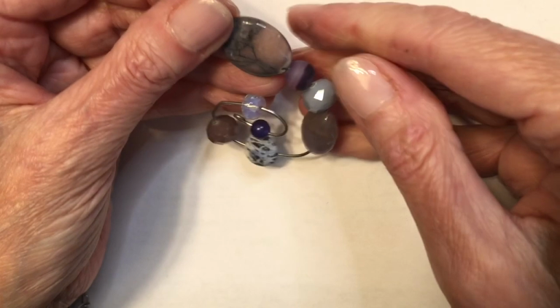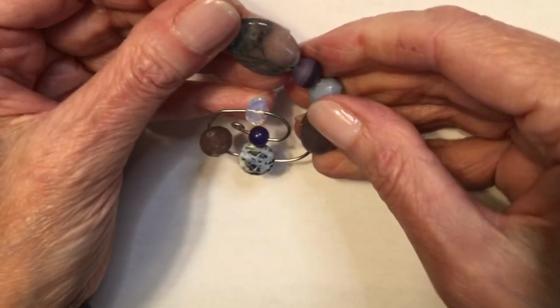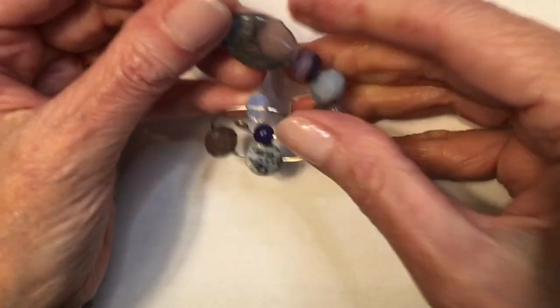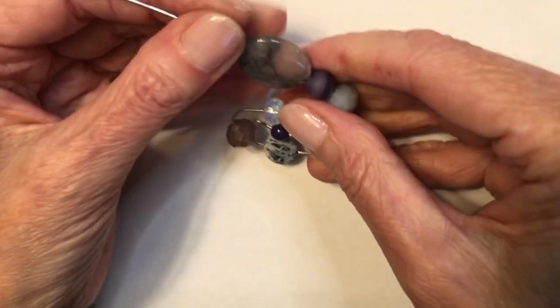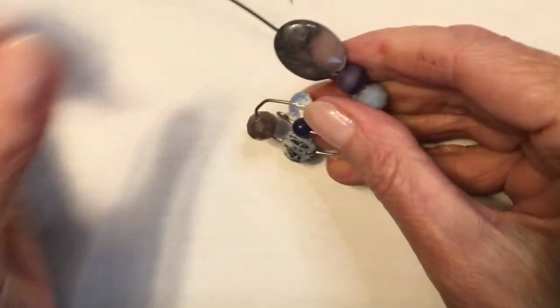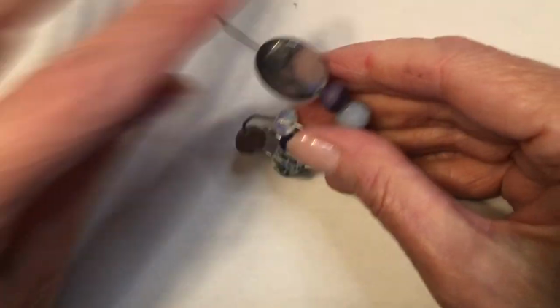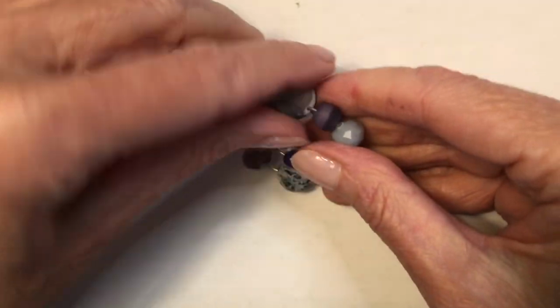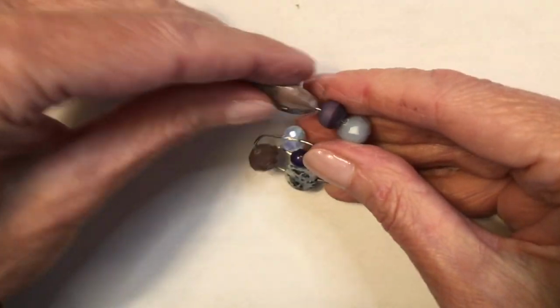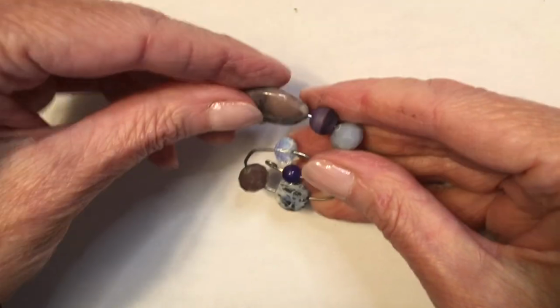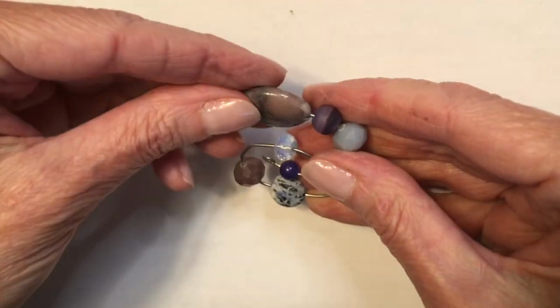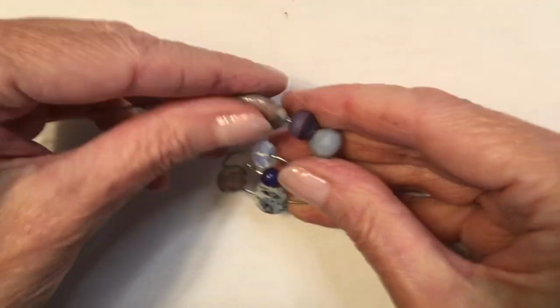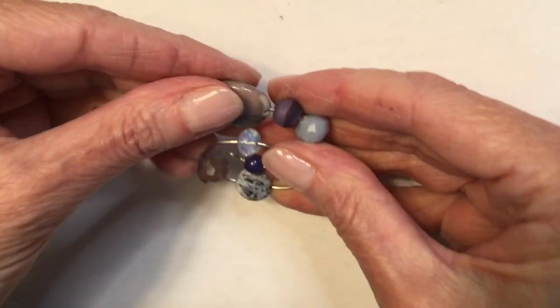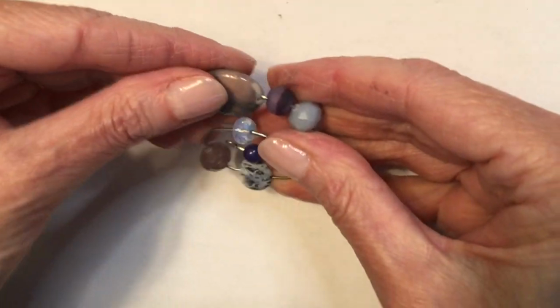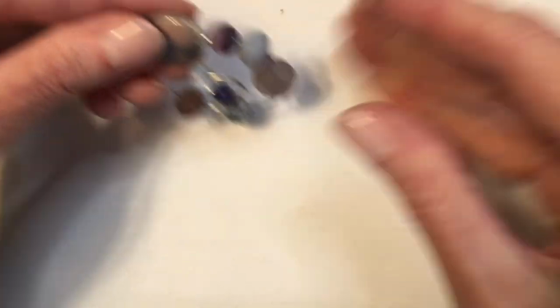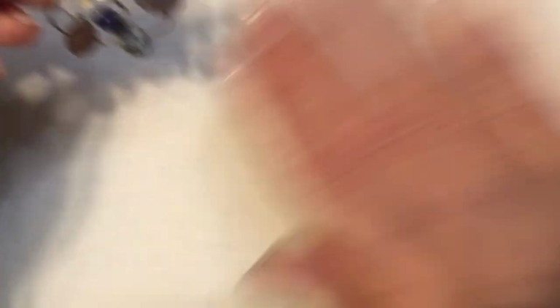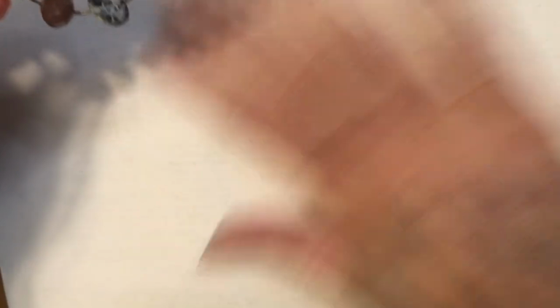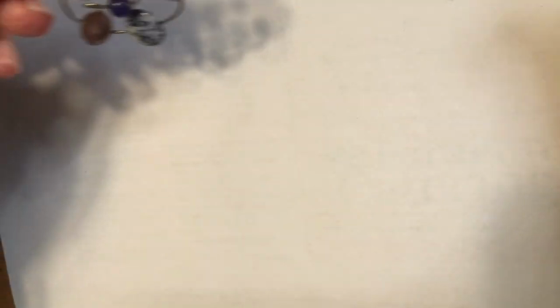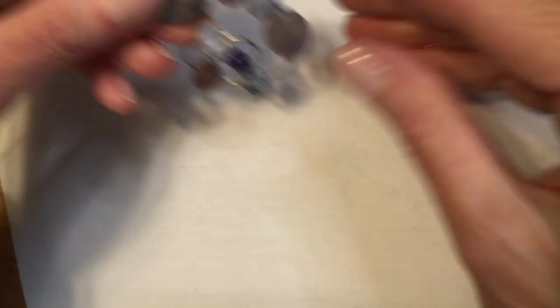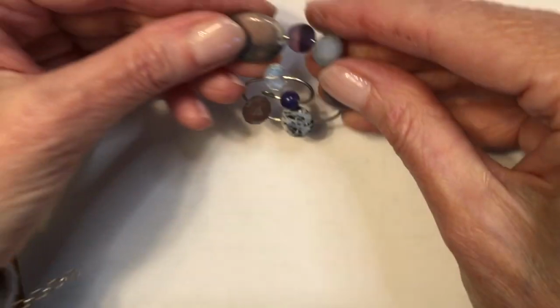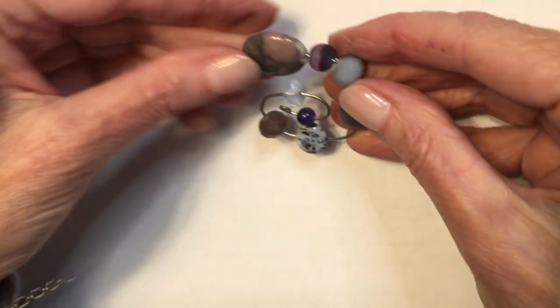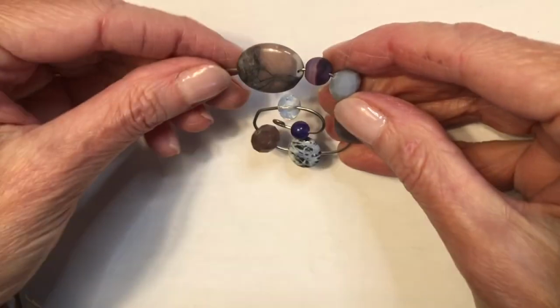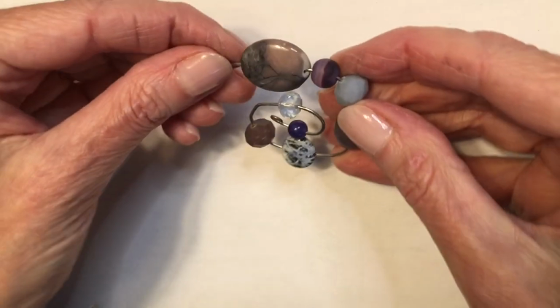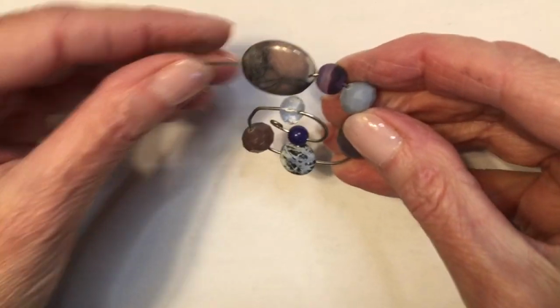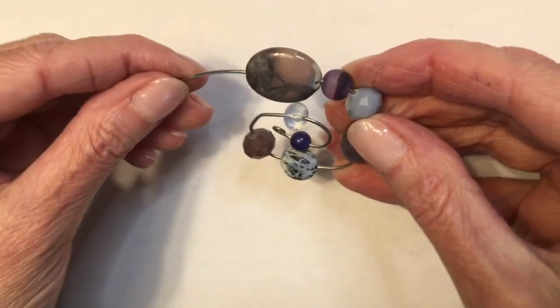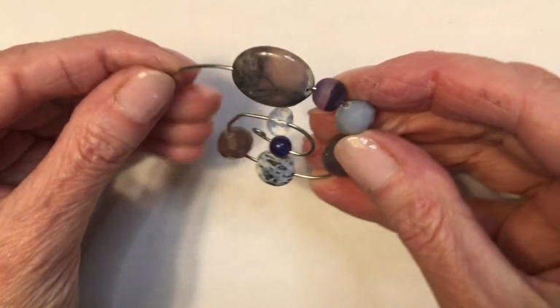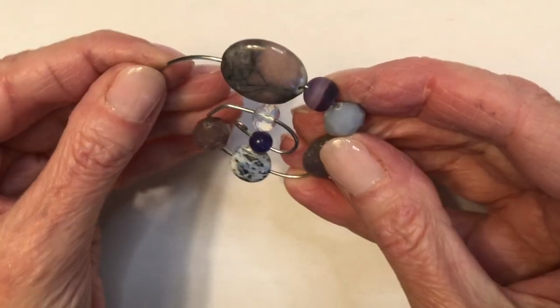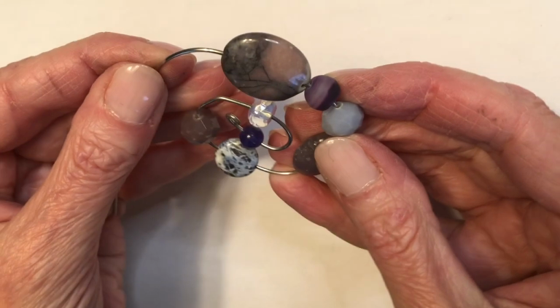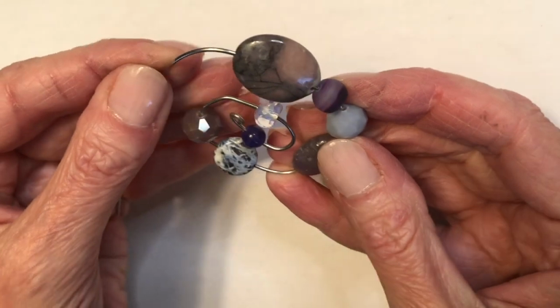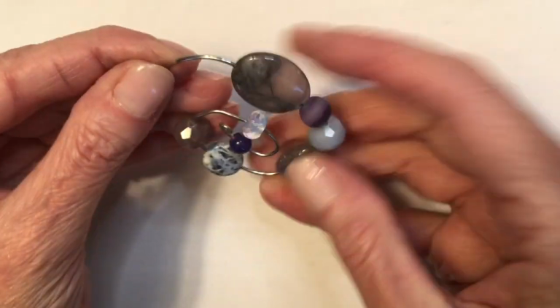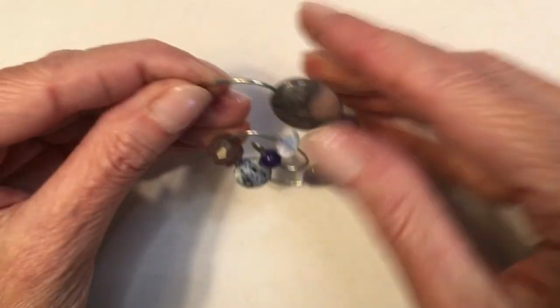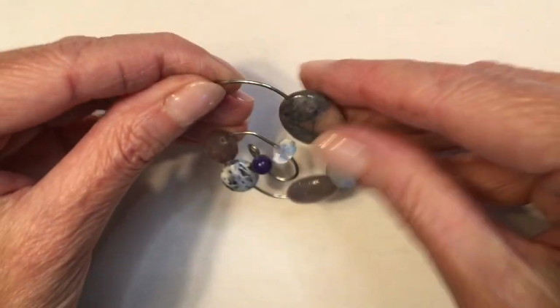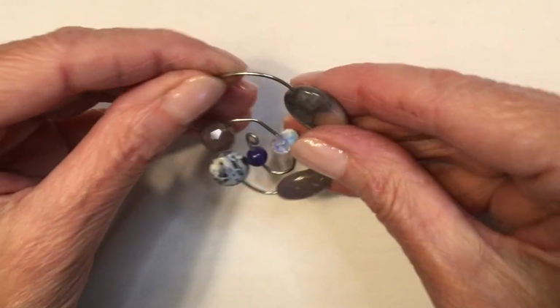I fiddle with the end of the wire, determining where I want it to end and connect to my spiral.